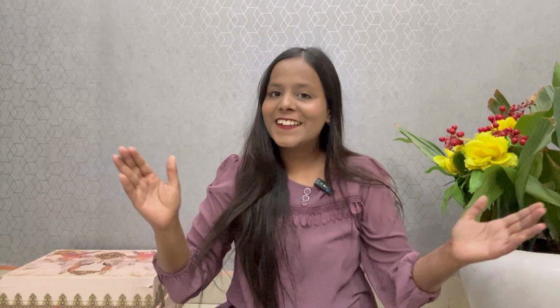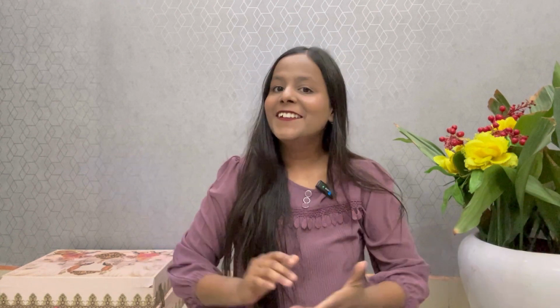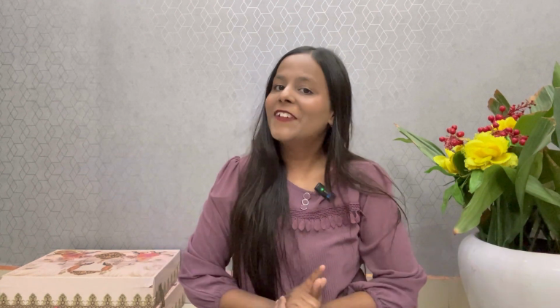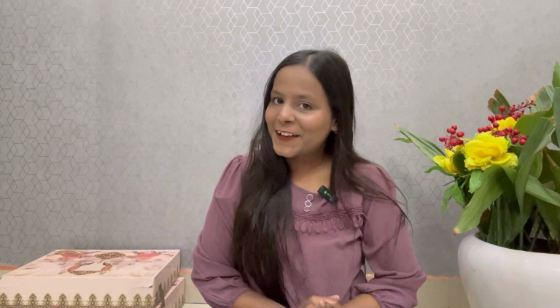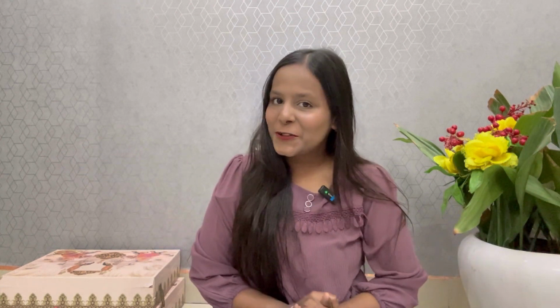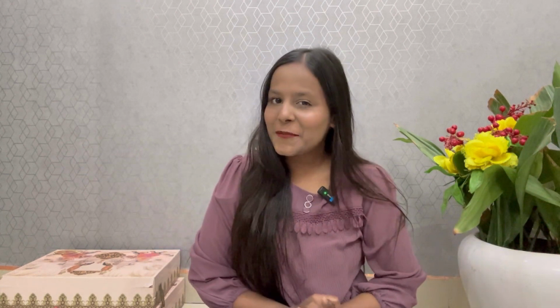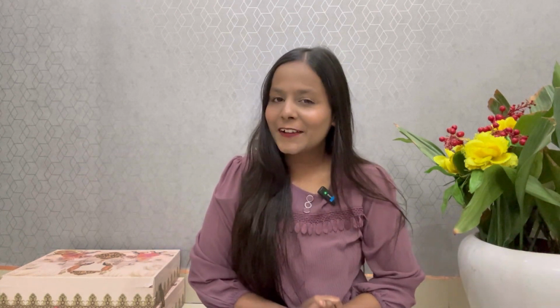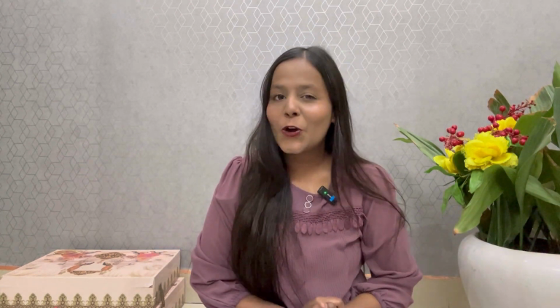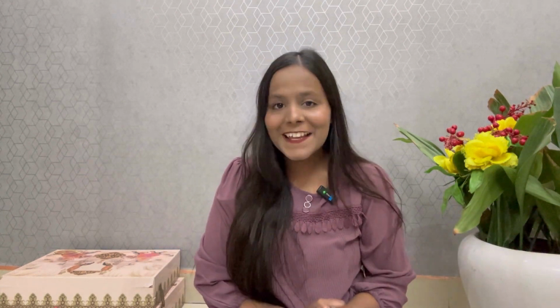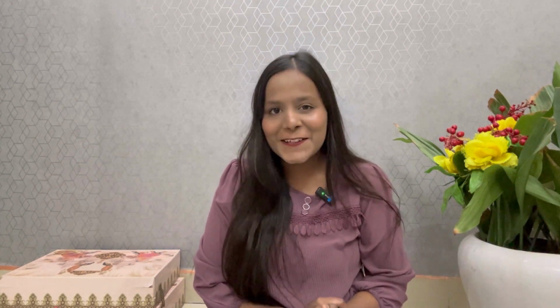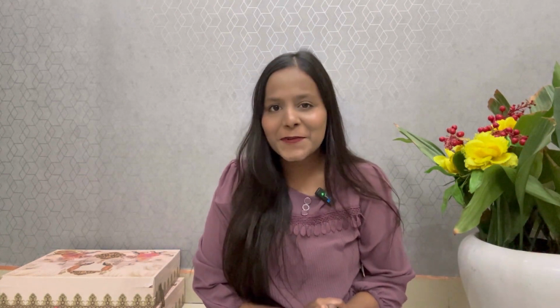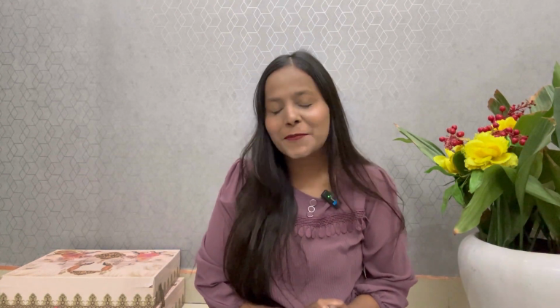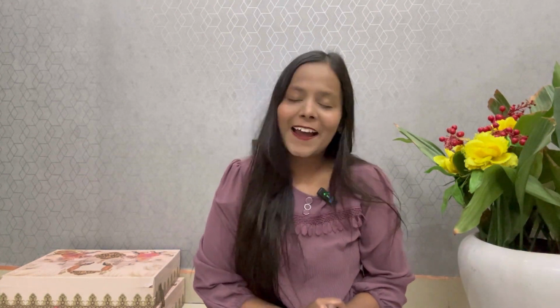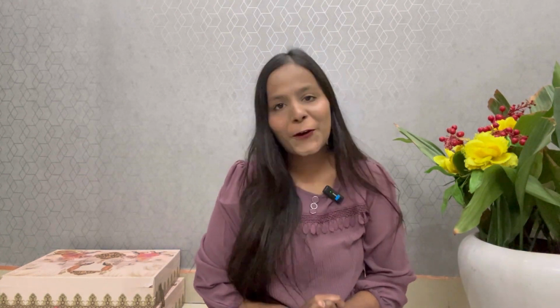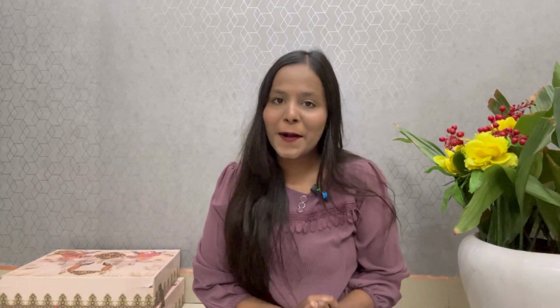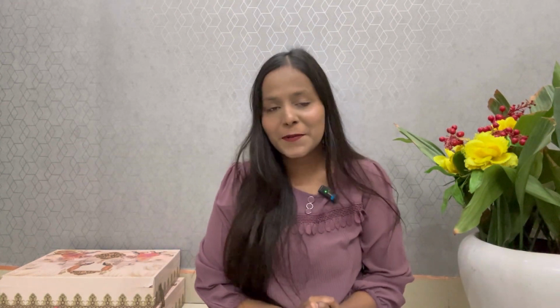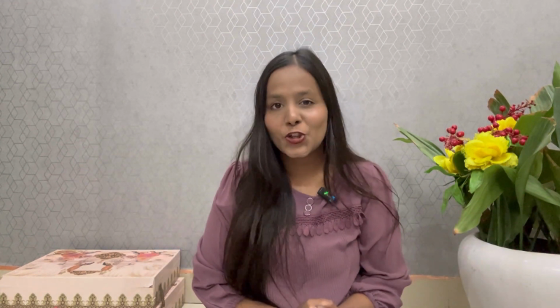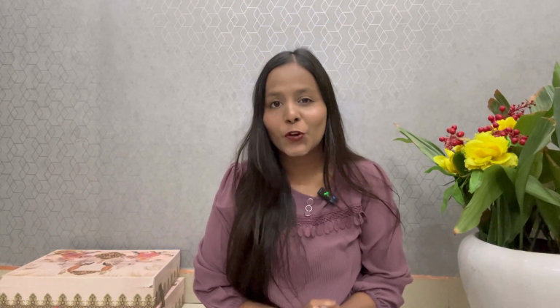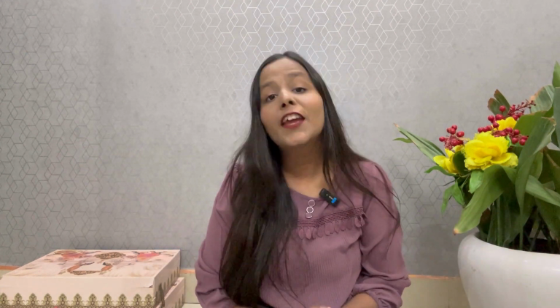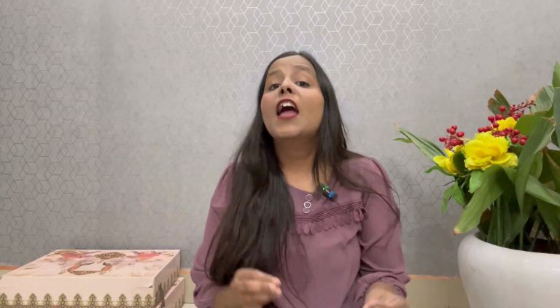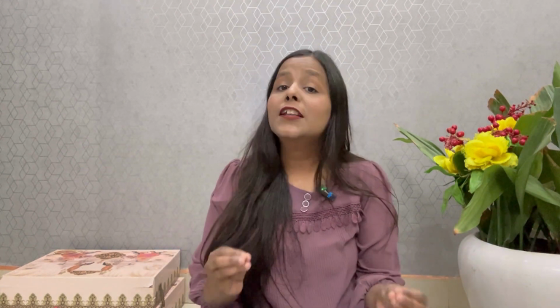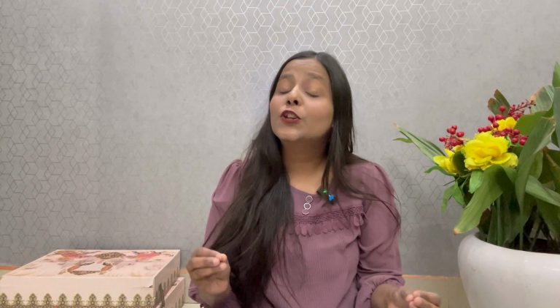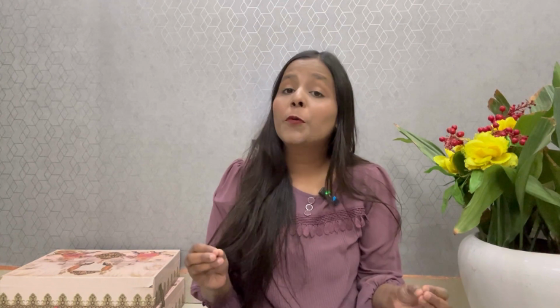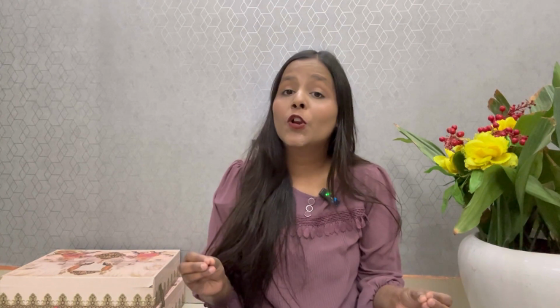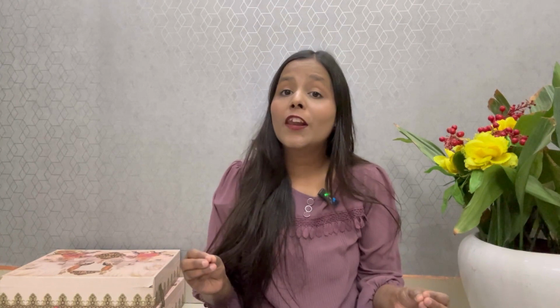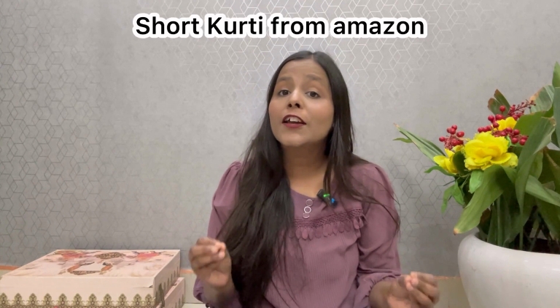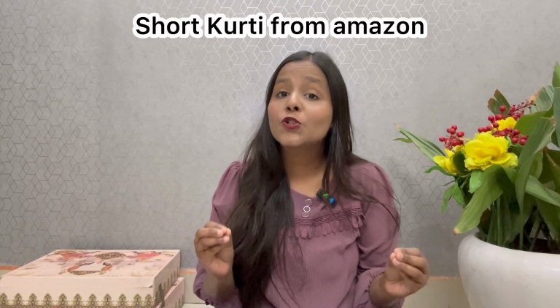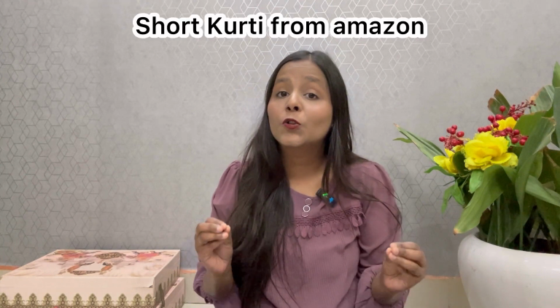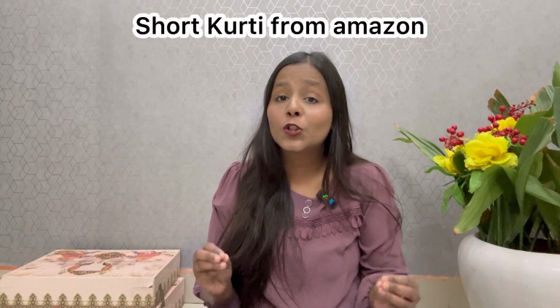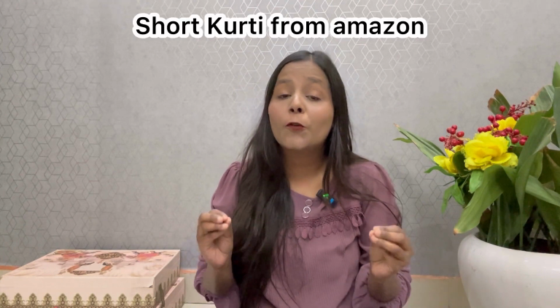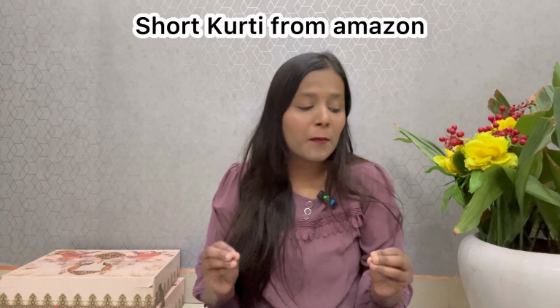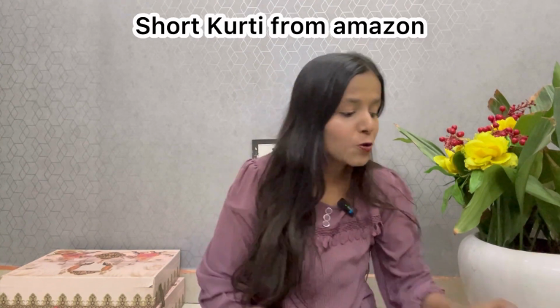Hello, welcome to Gleammer and Gloss. How are you all? I hope you will be better. The topic today will be short from Amazon.